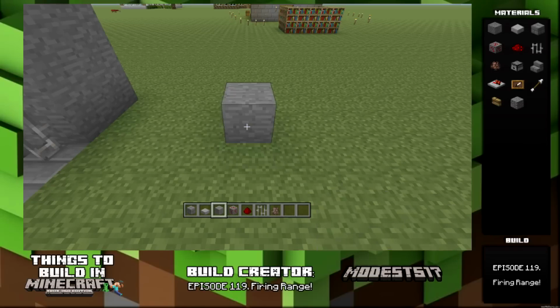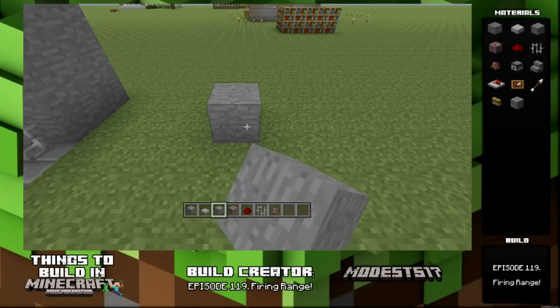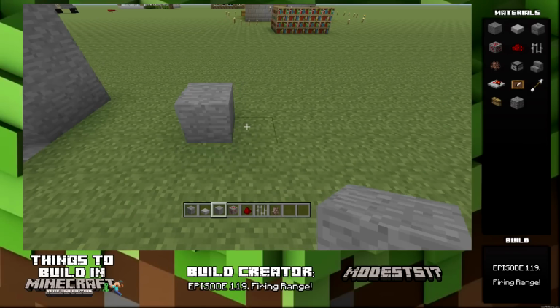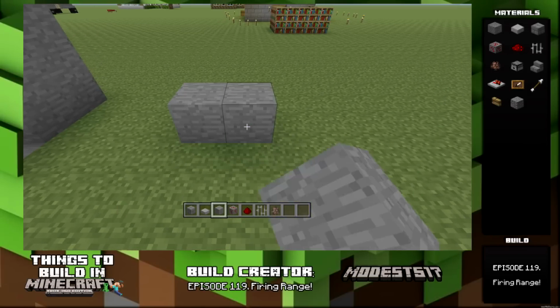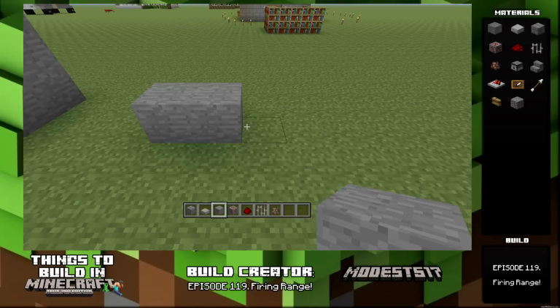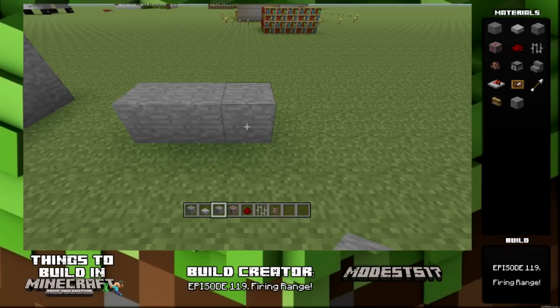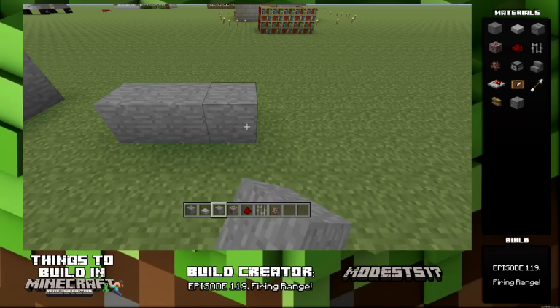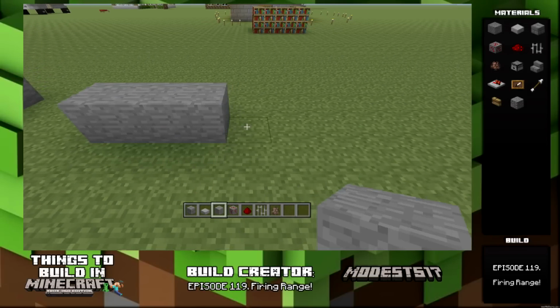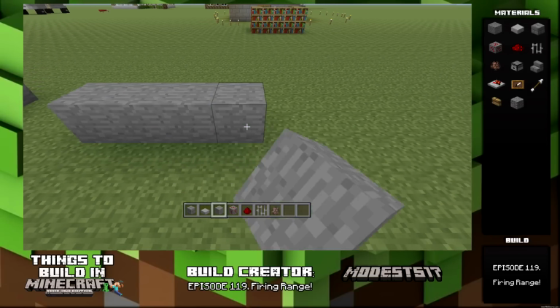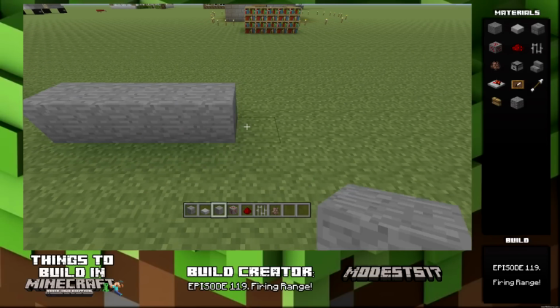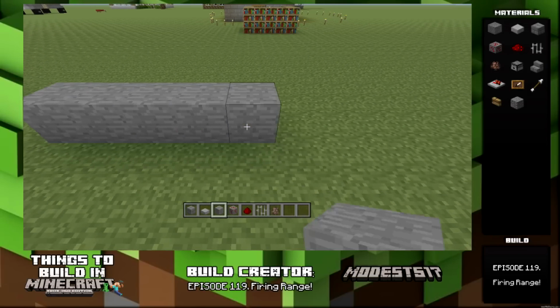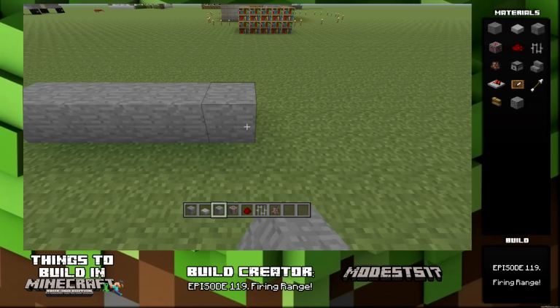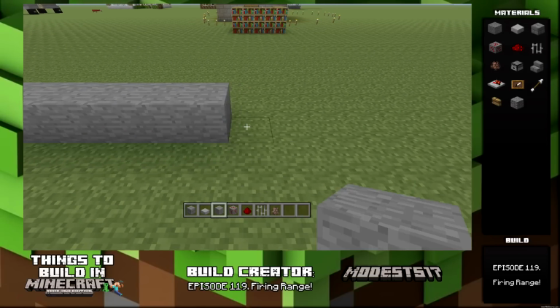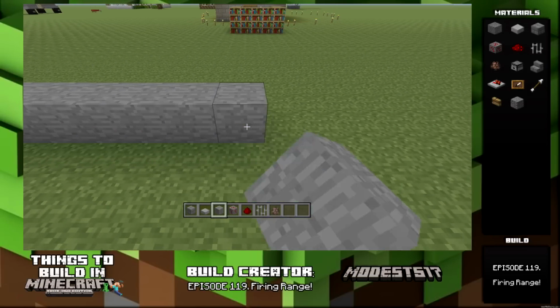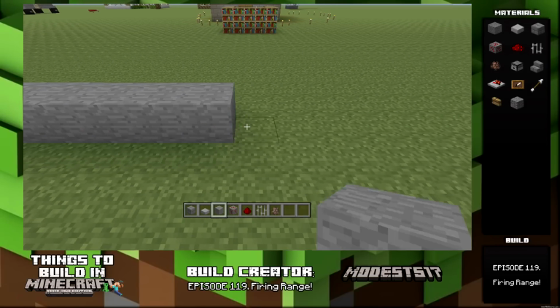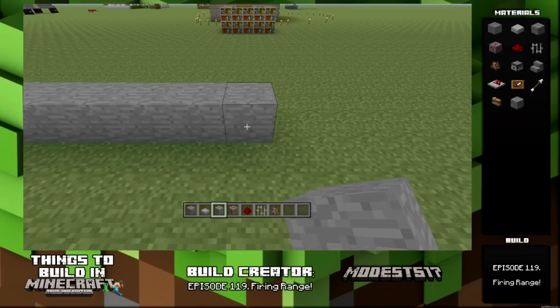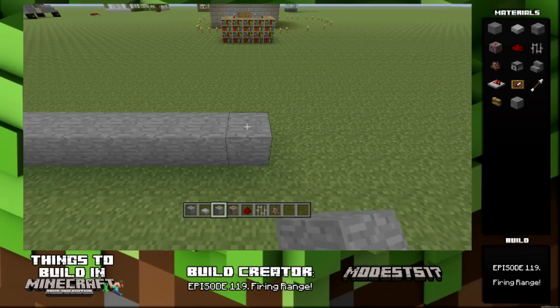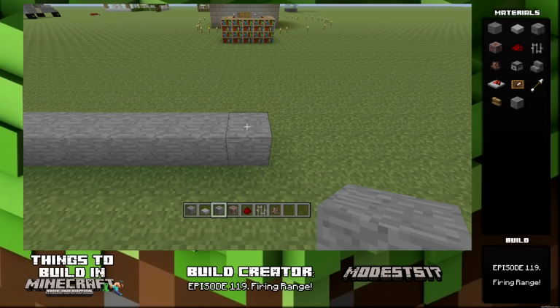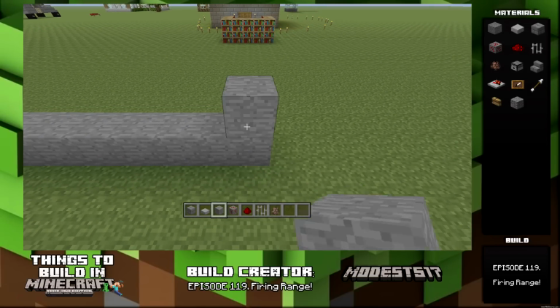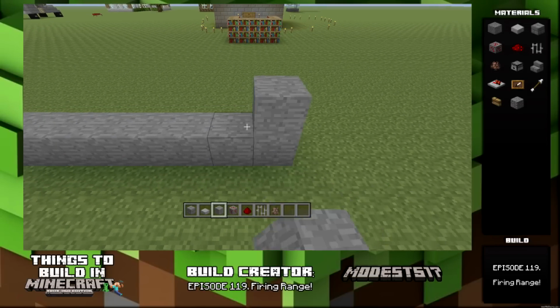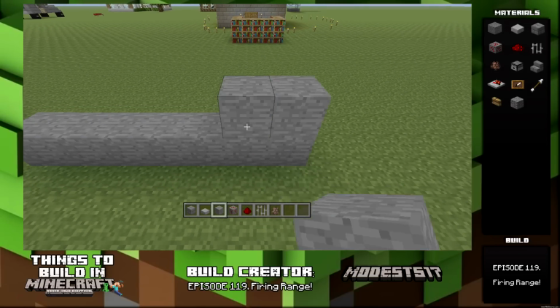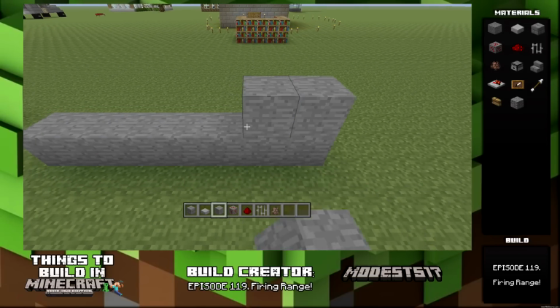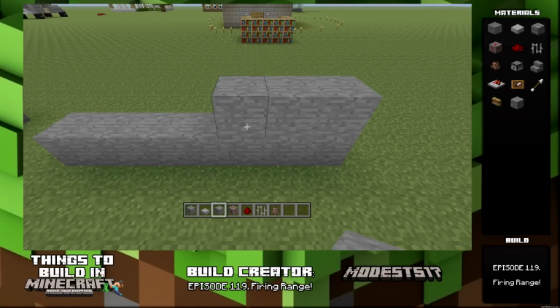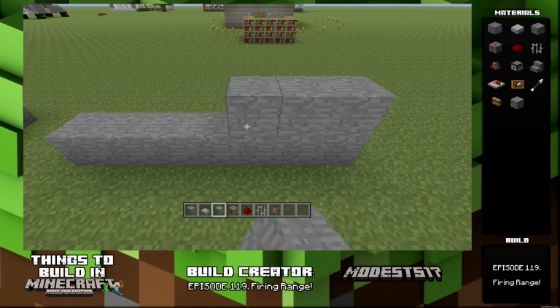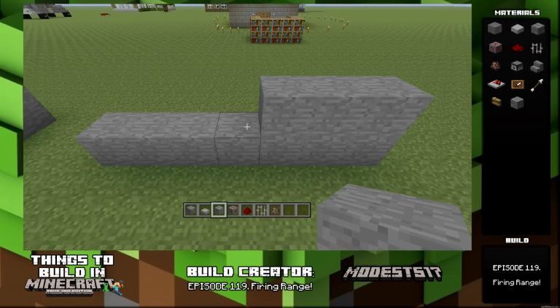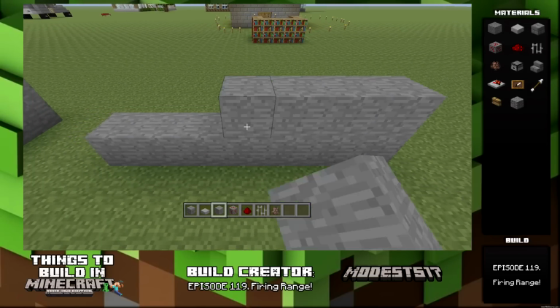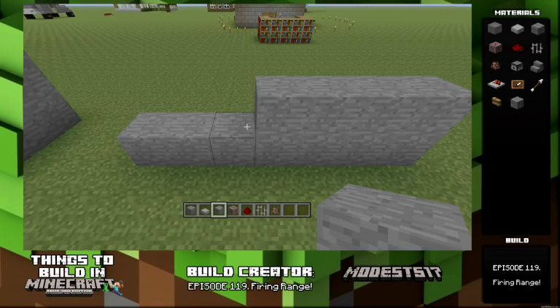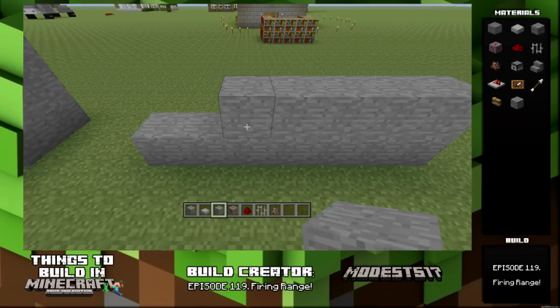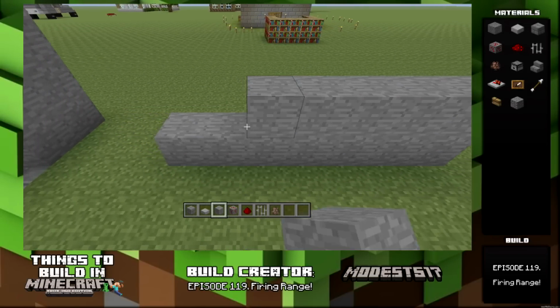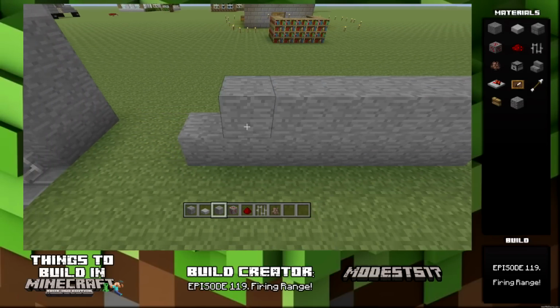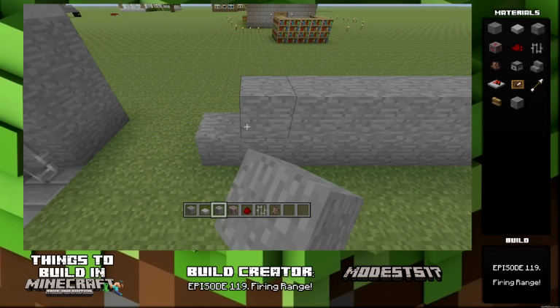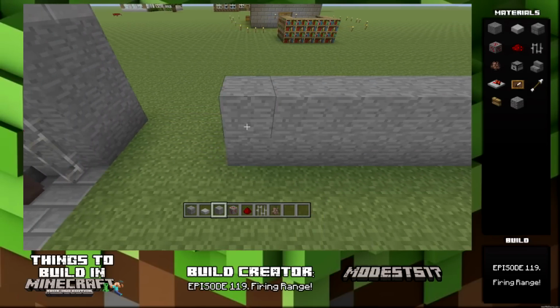Hey guys, it's Miles517. This is episode 119 of my series Things to Build in Minecraft. The name of this episode is Firing Range.